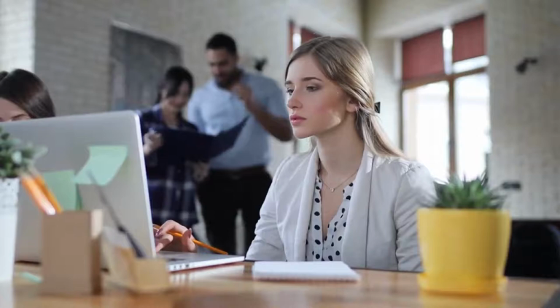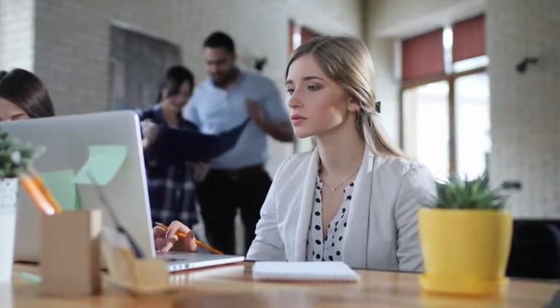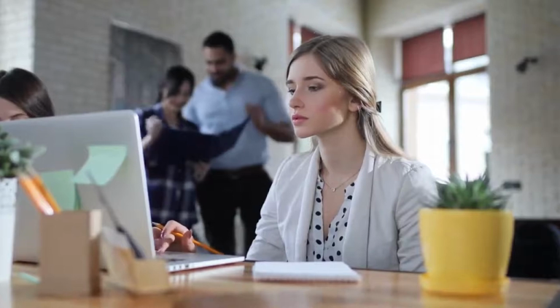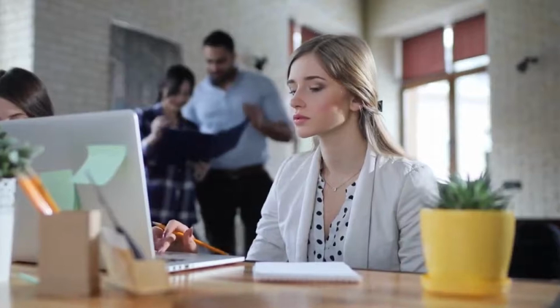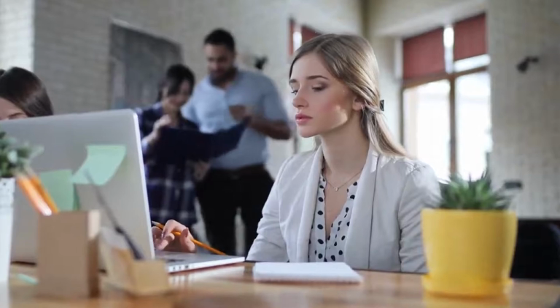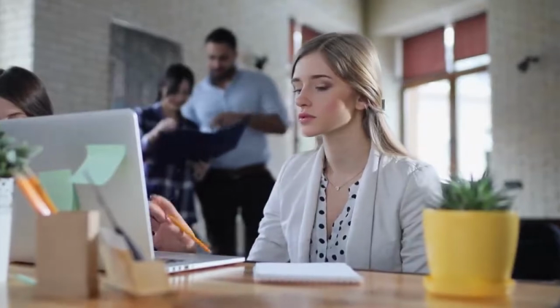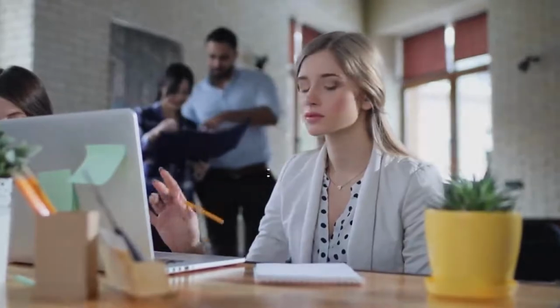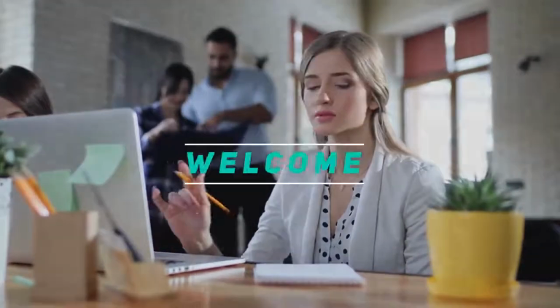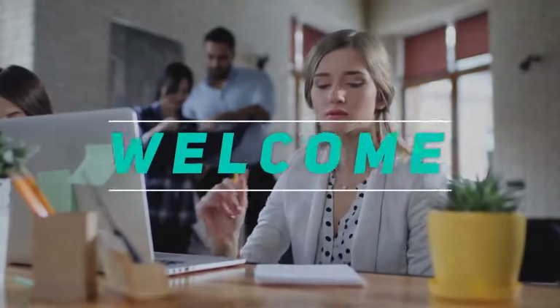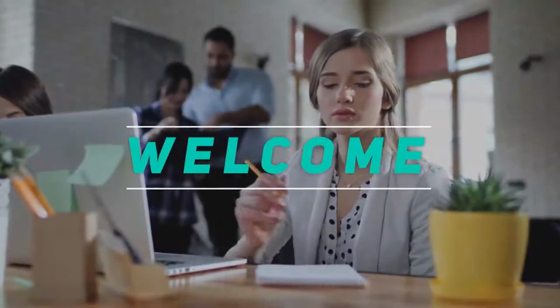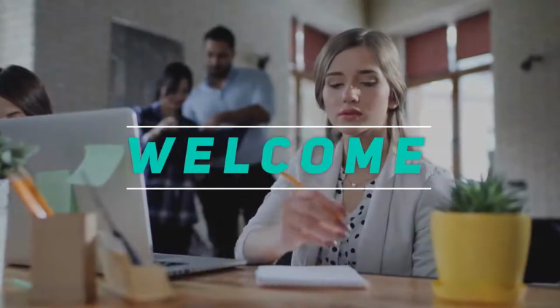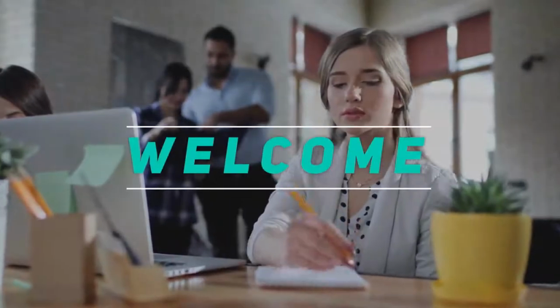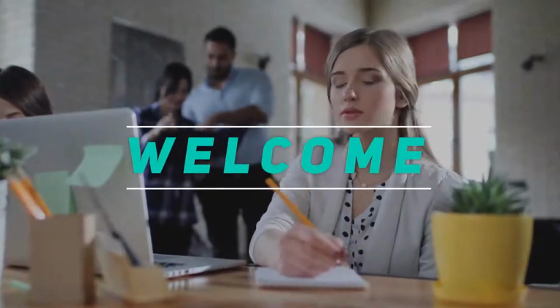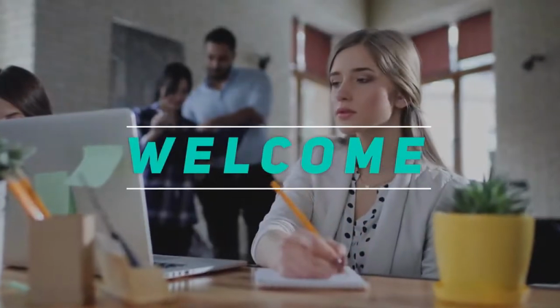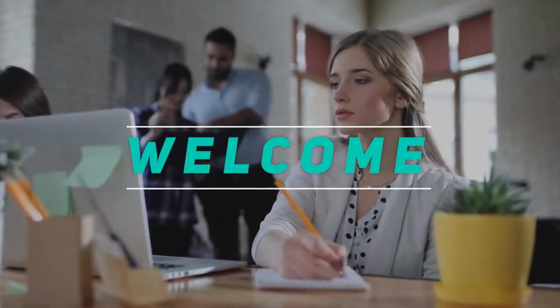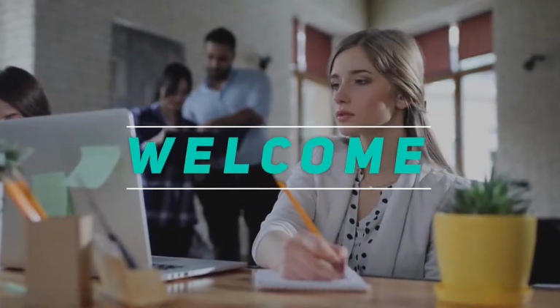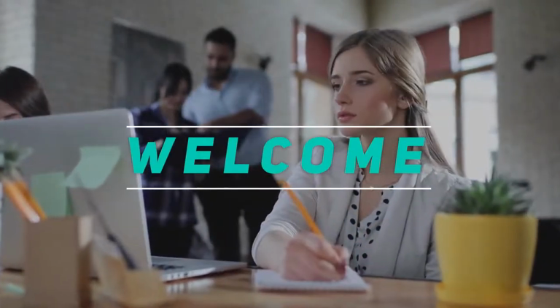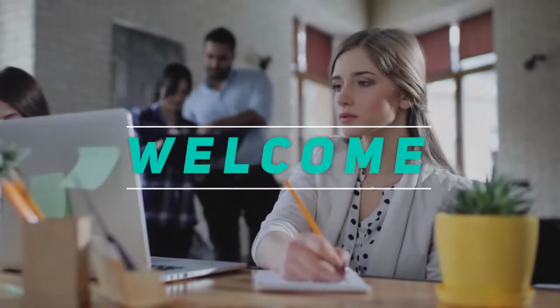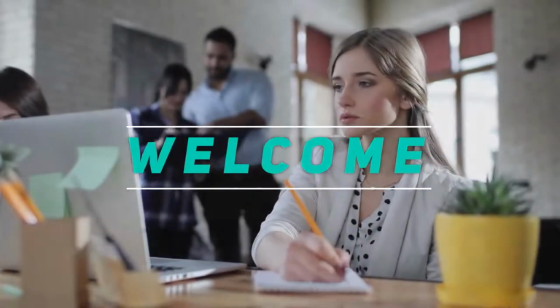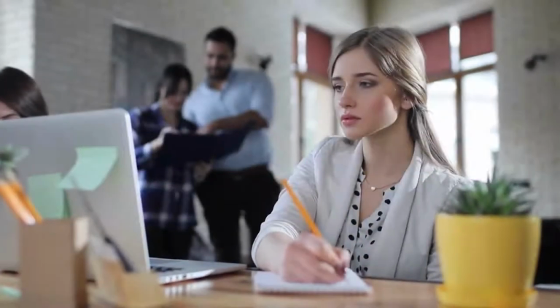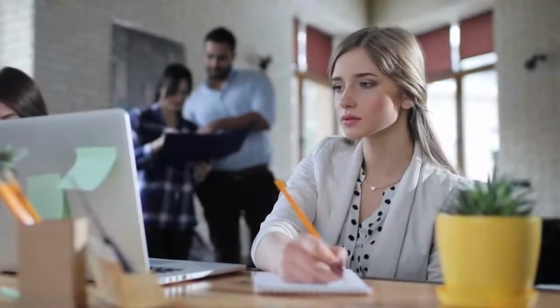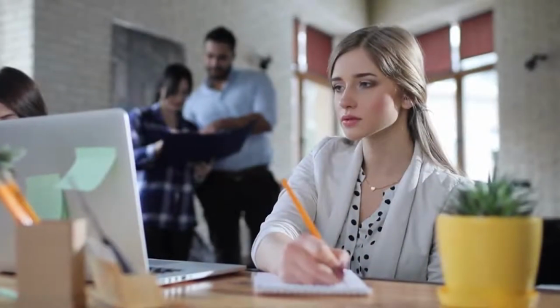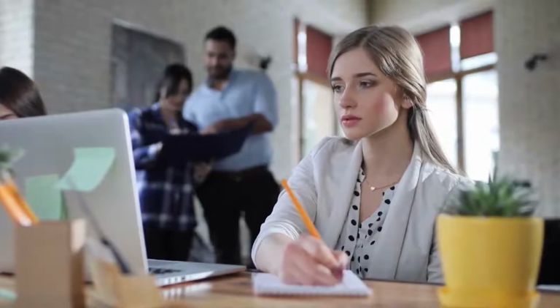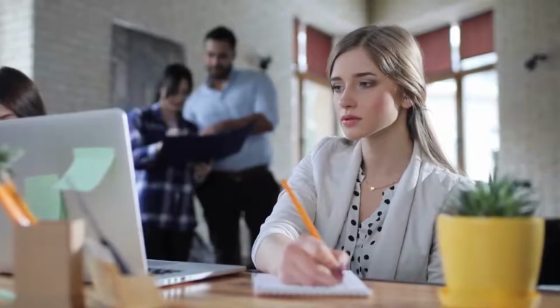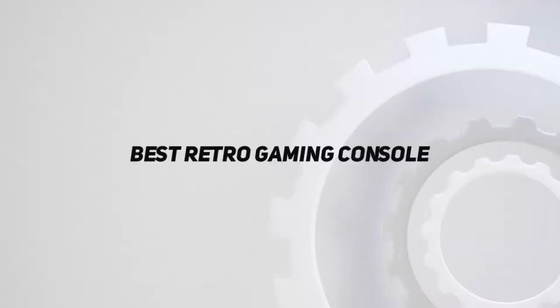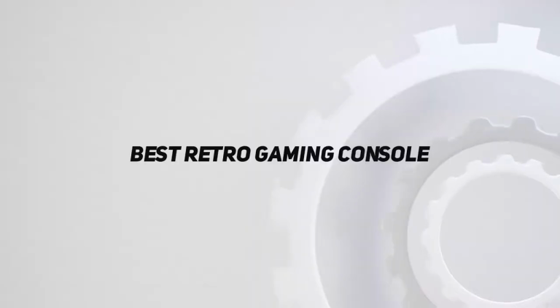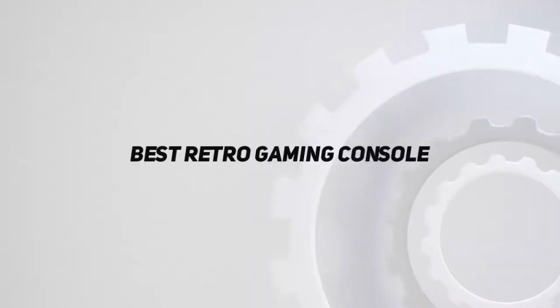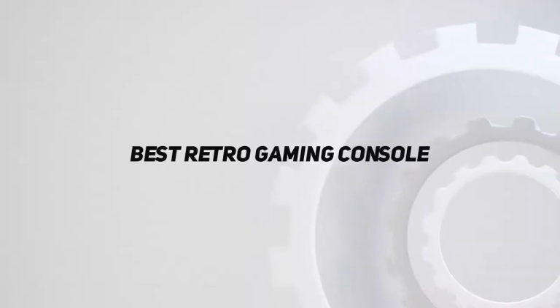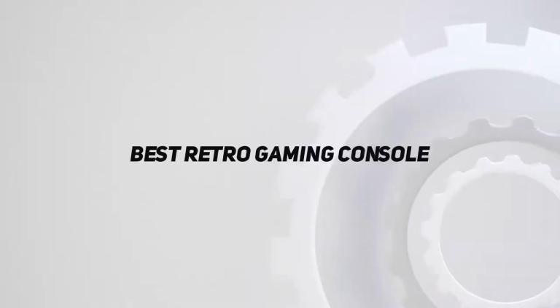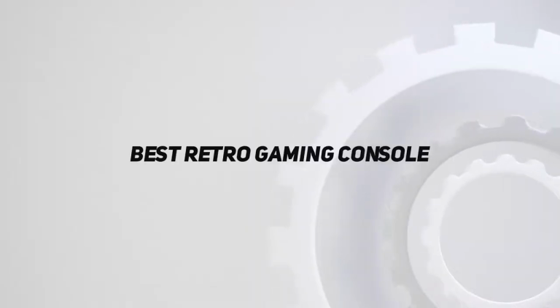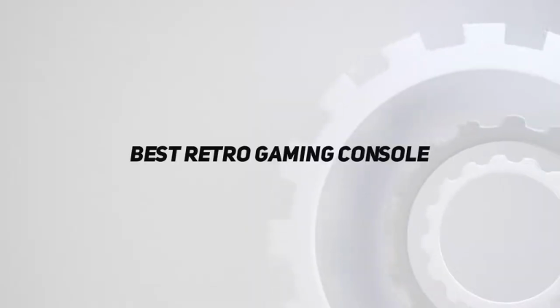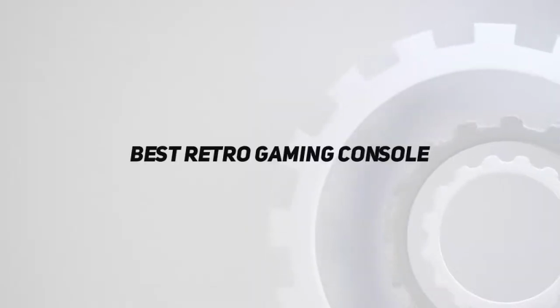Hey, welcome back to my channel. In this video, I'm gonna talk about the Top 5 Best Retro Gaming Consoles.